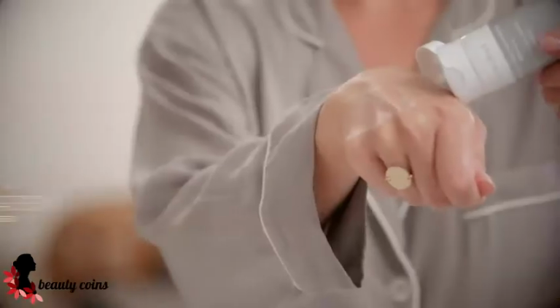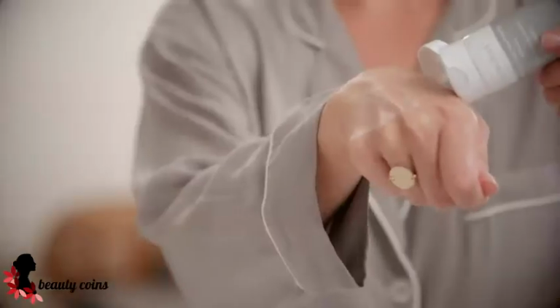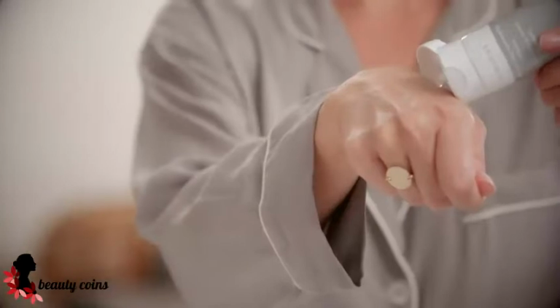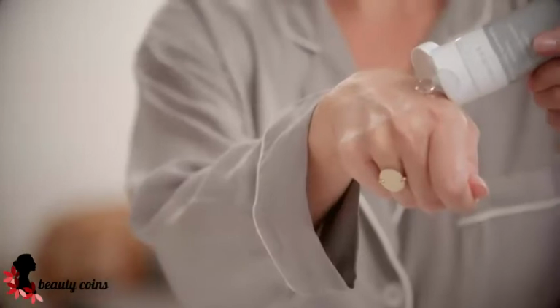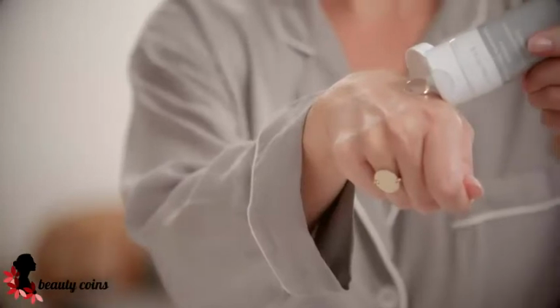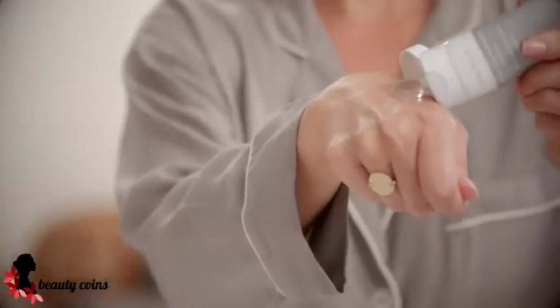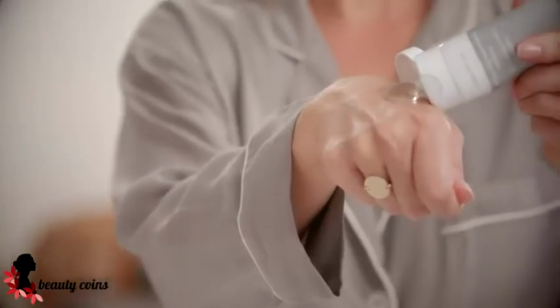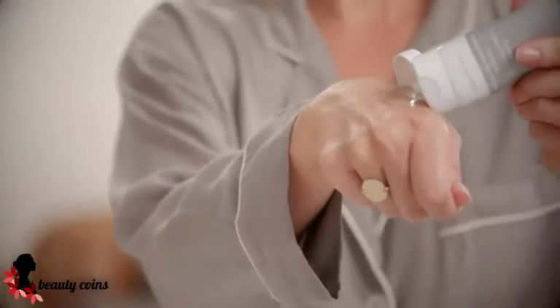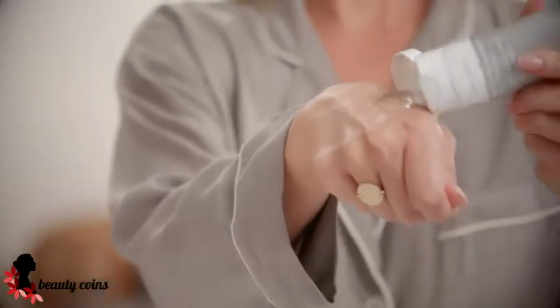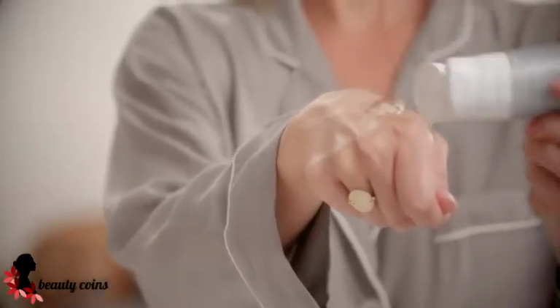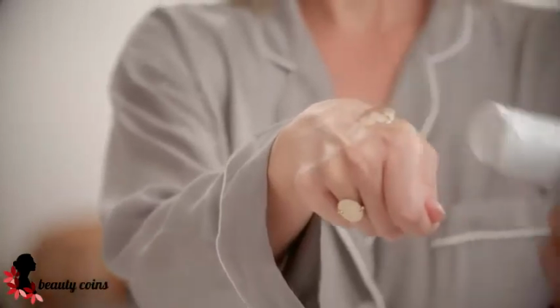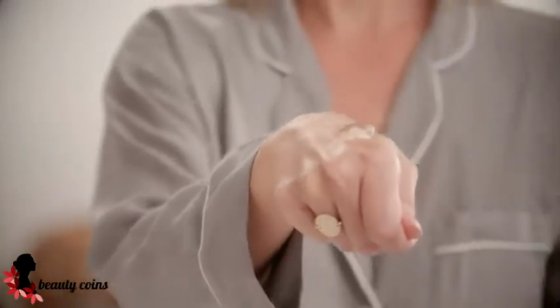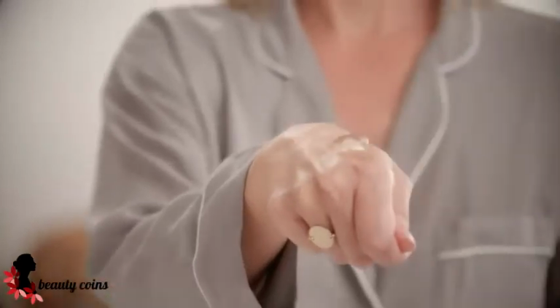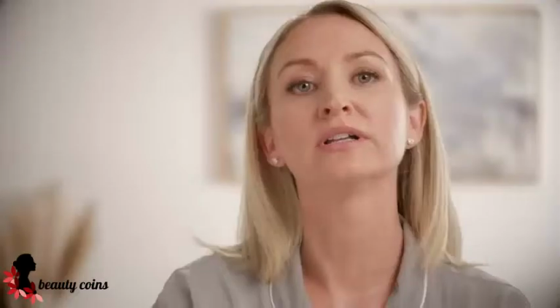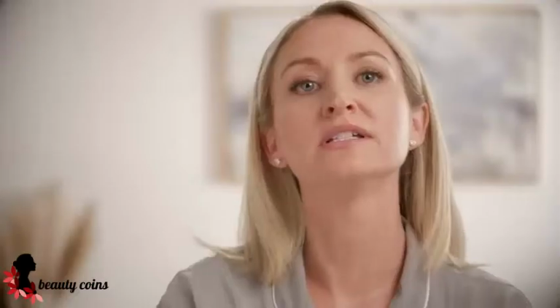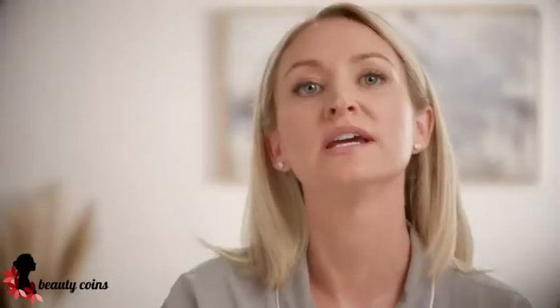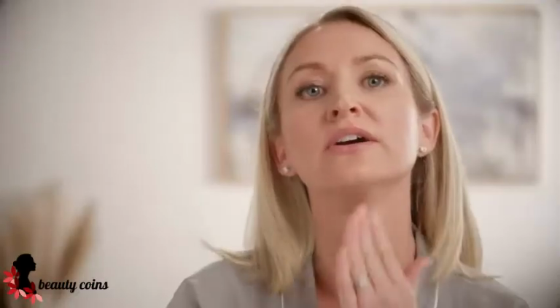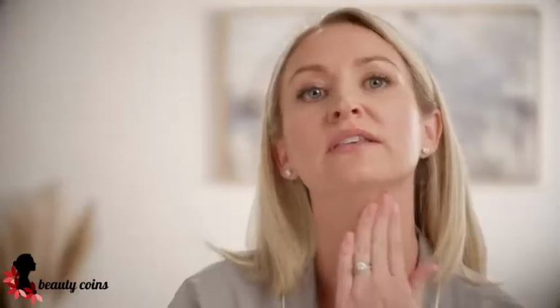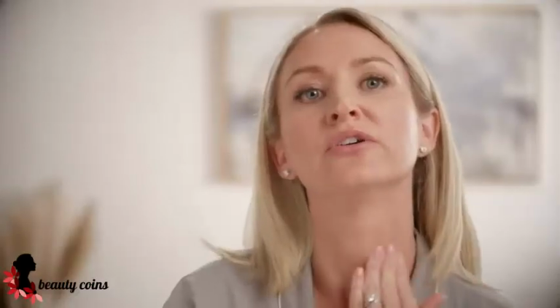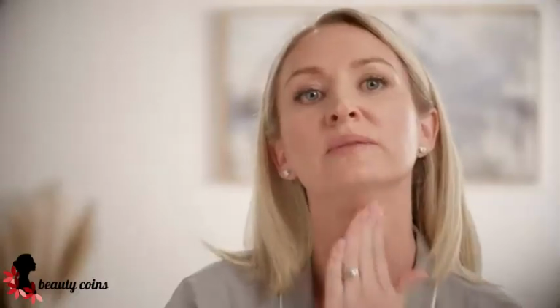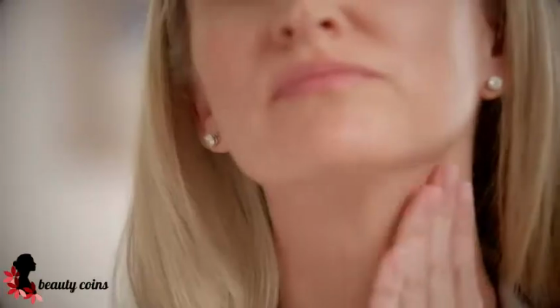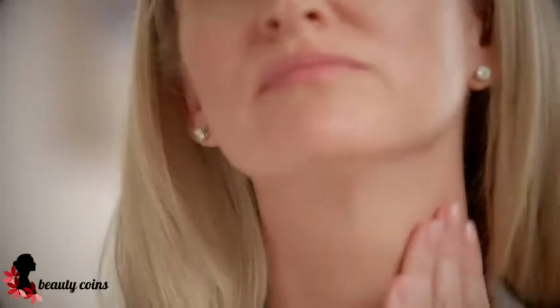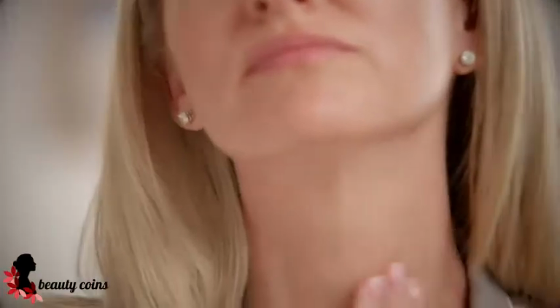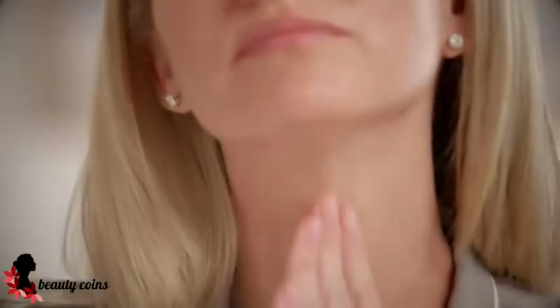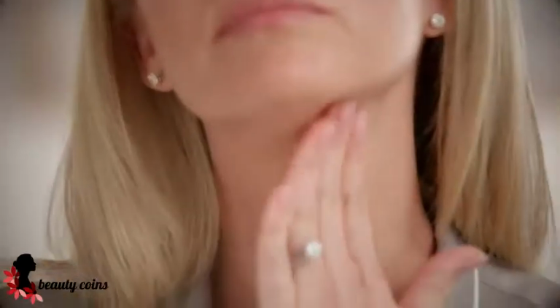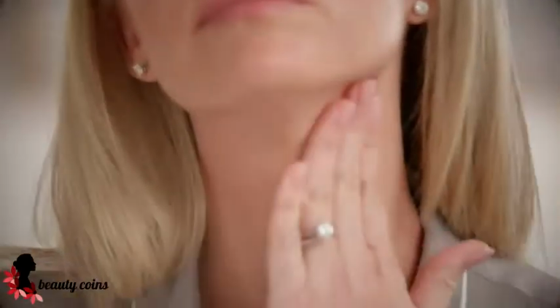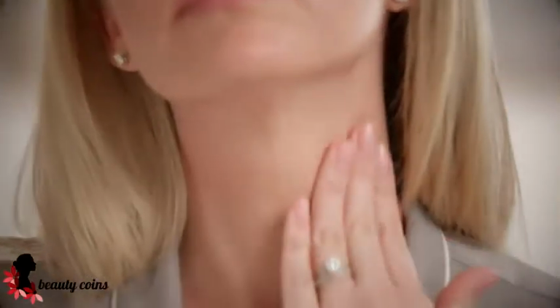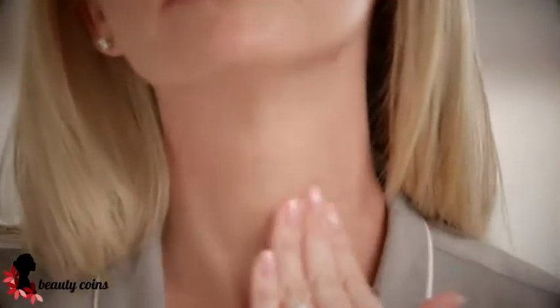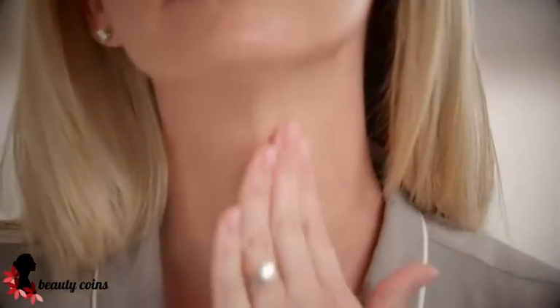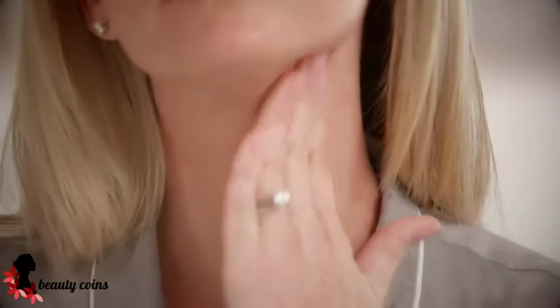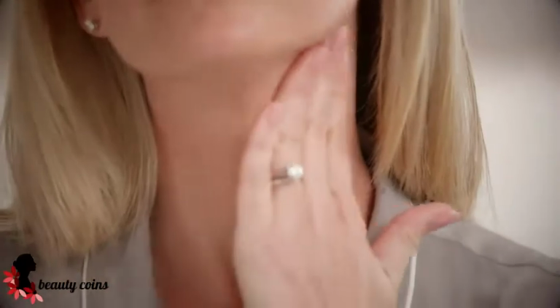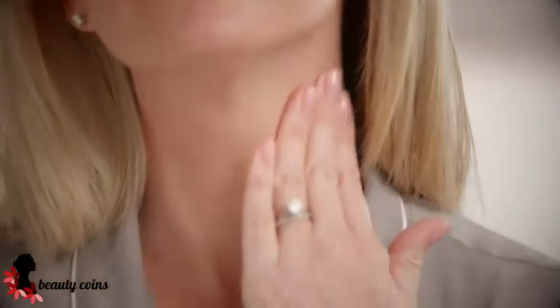You want a good mask-like layer. Apply it directly to the area that you're going to be lifting. I always start with my neck.